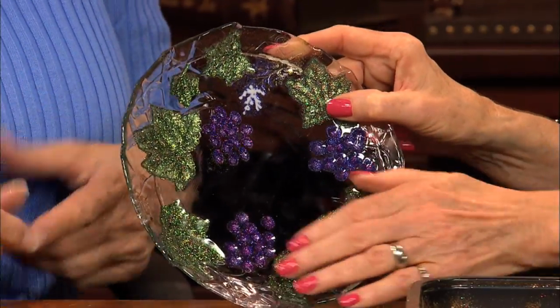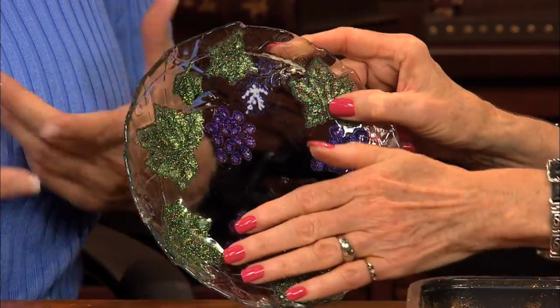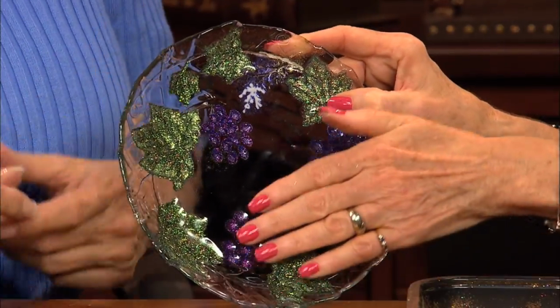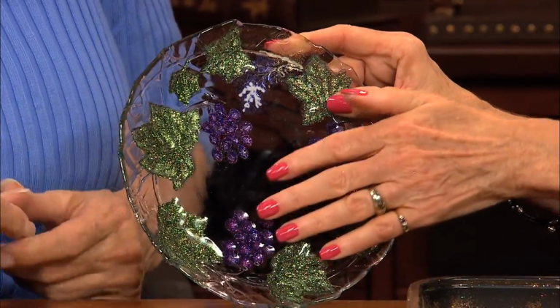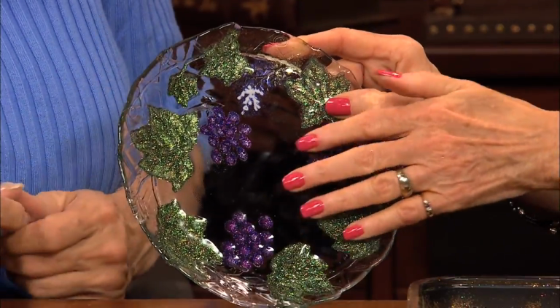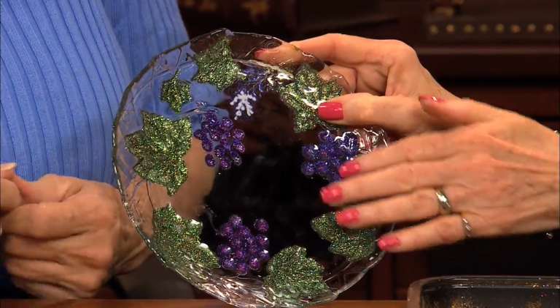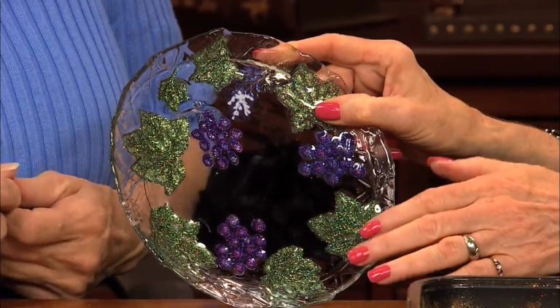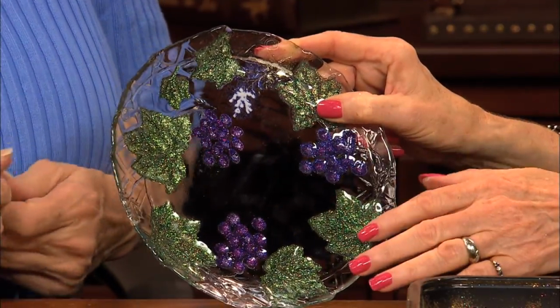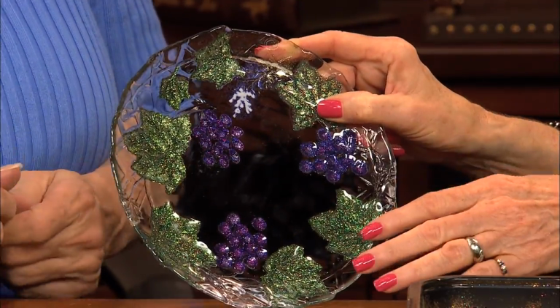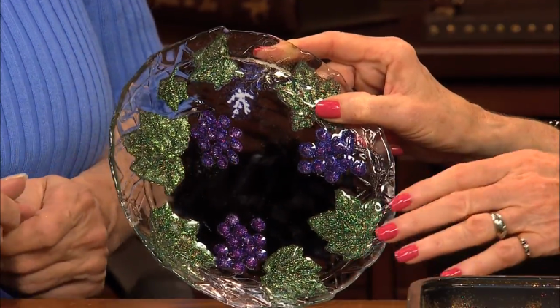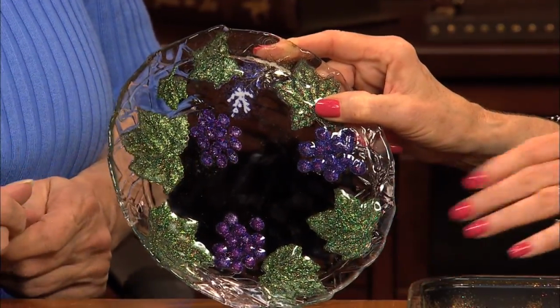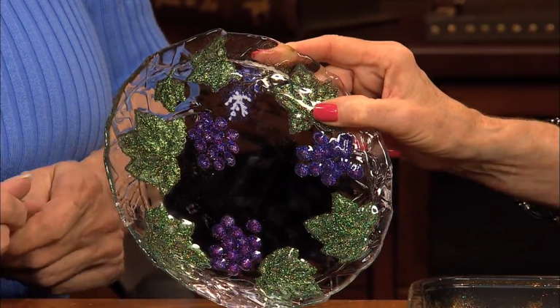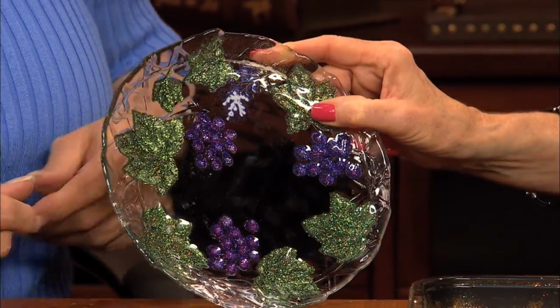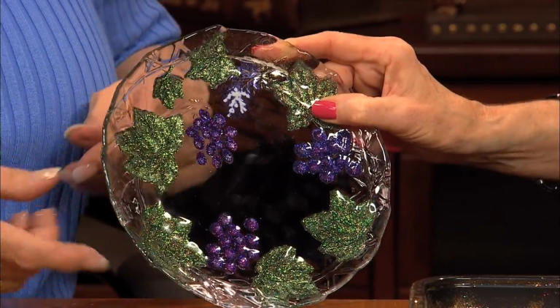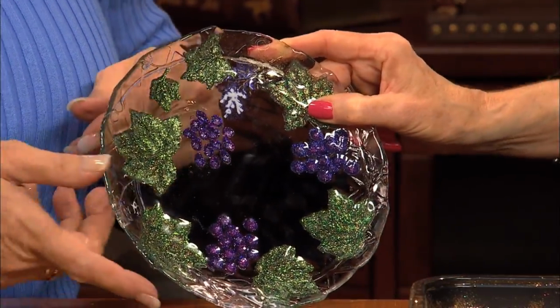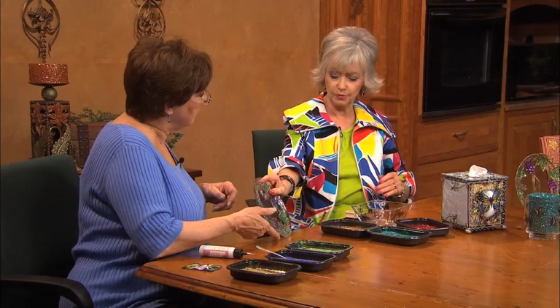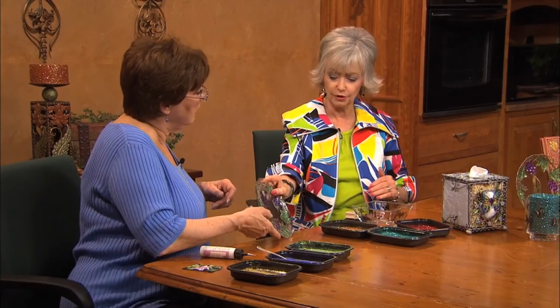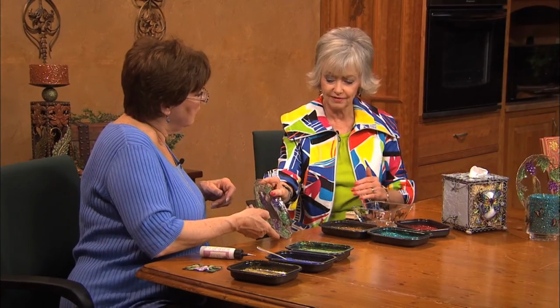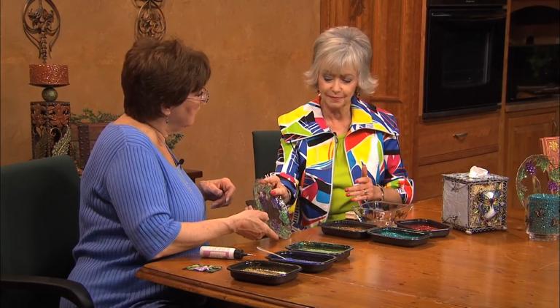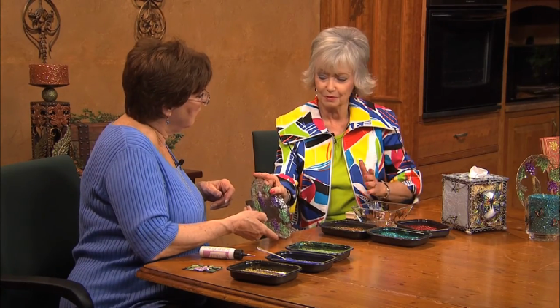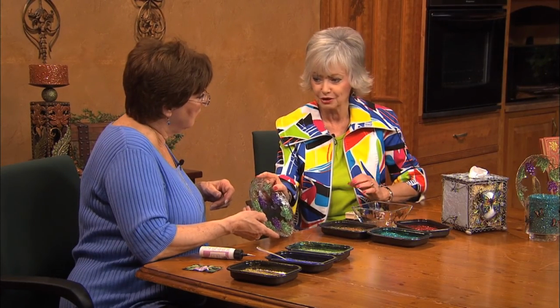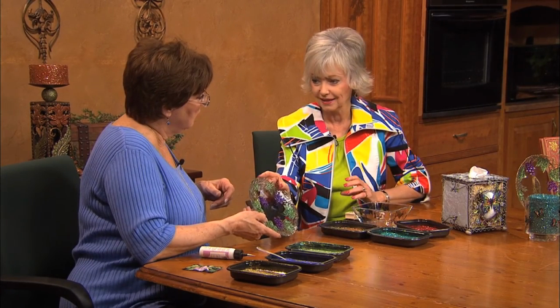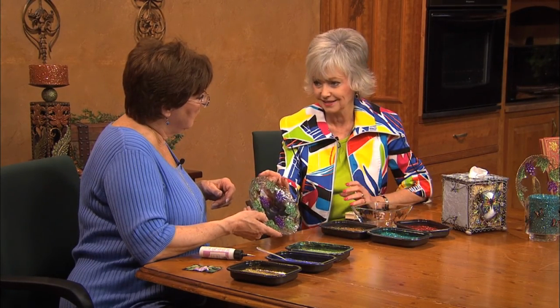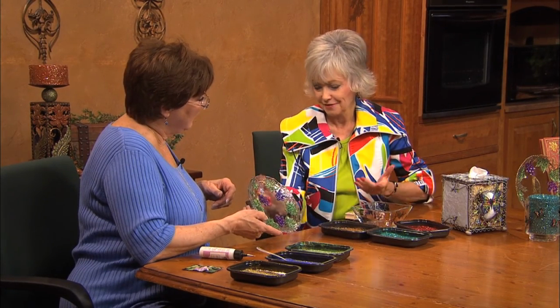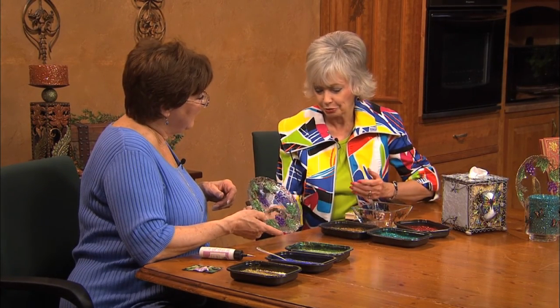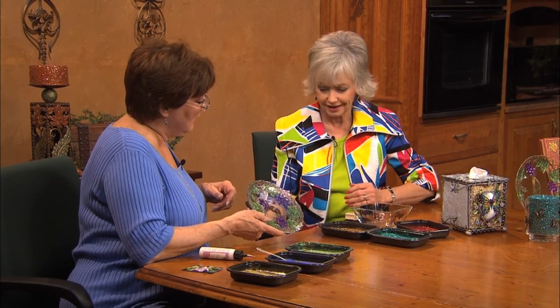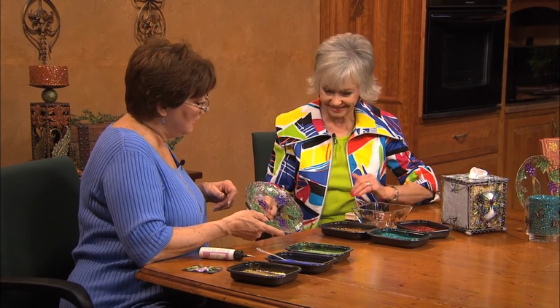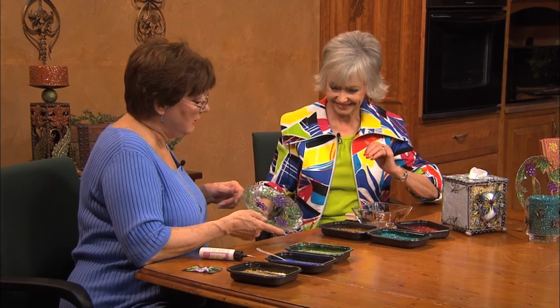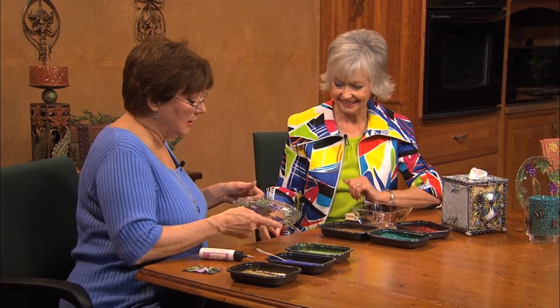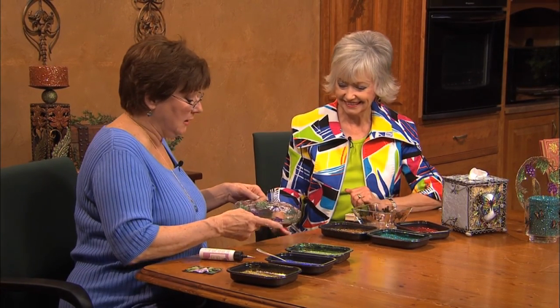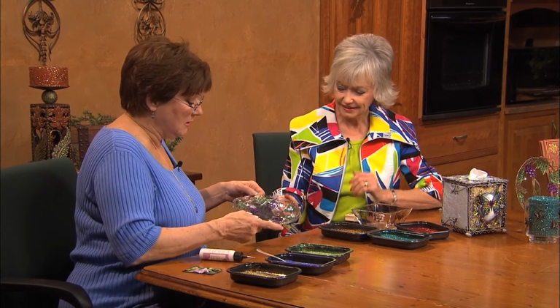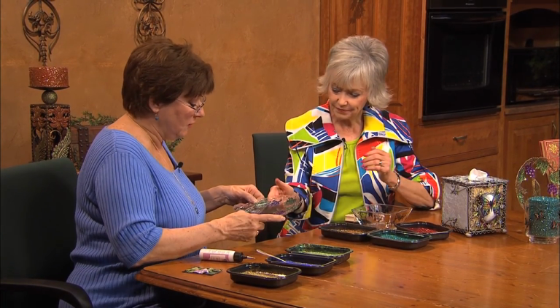It's not dishwasher proof. So hand wash. But when you're having something special, that's okay. It's fine.